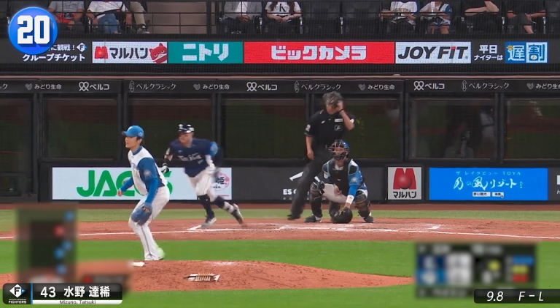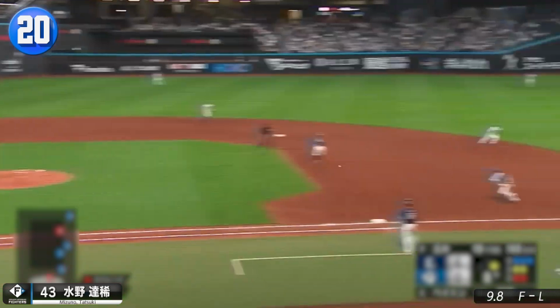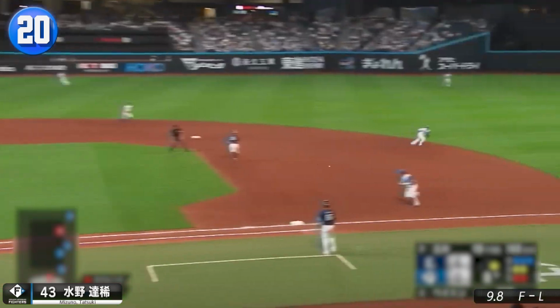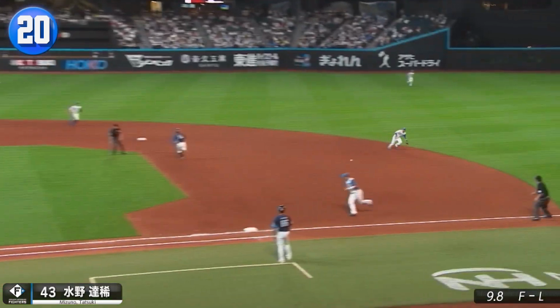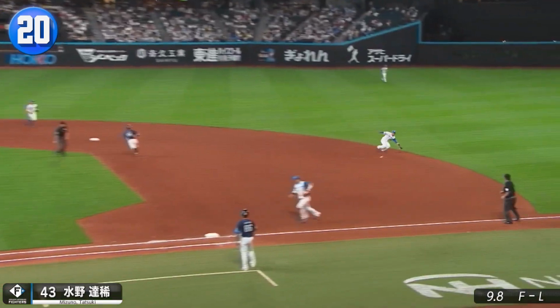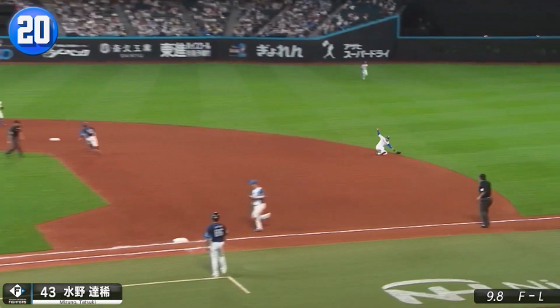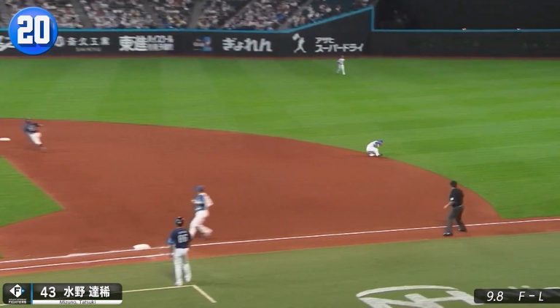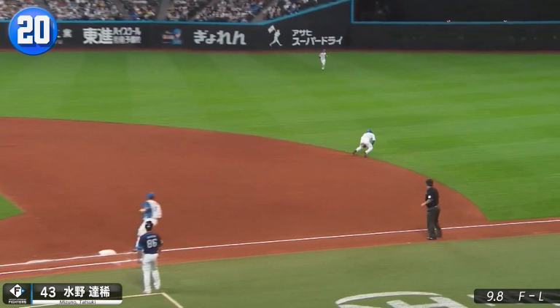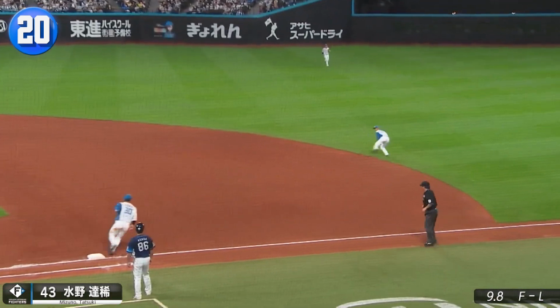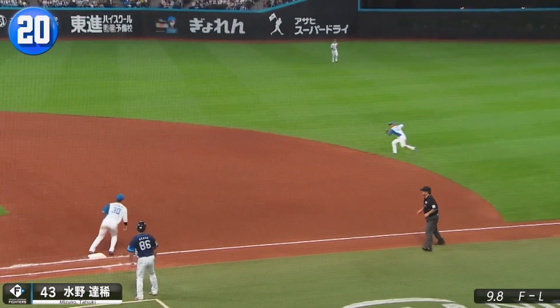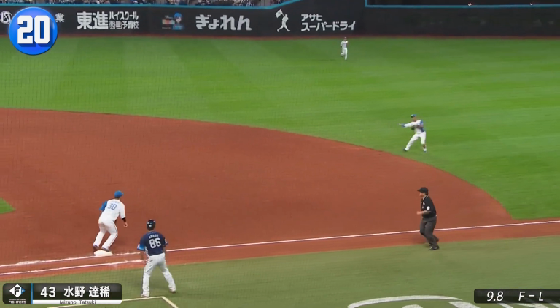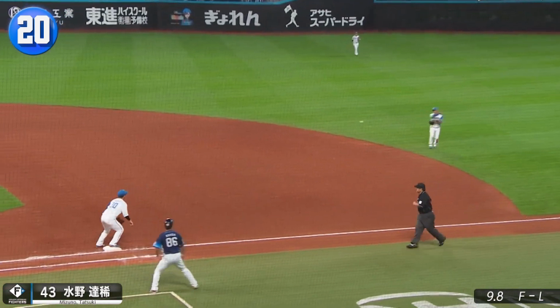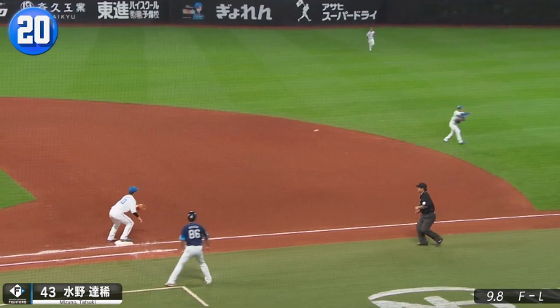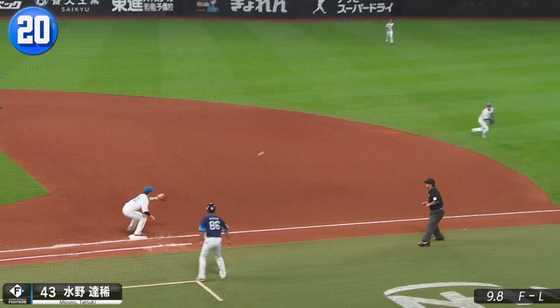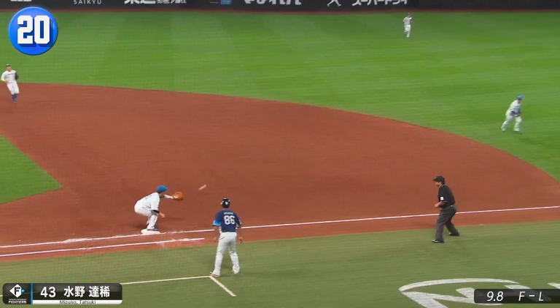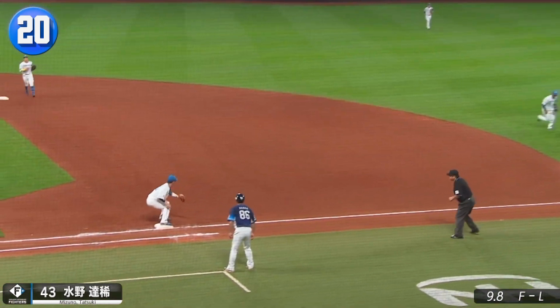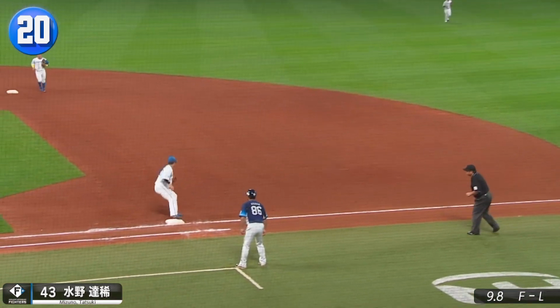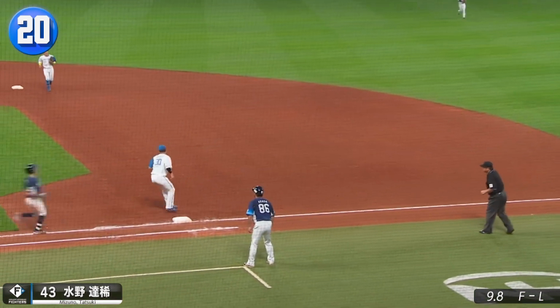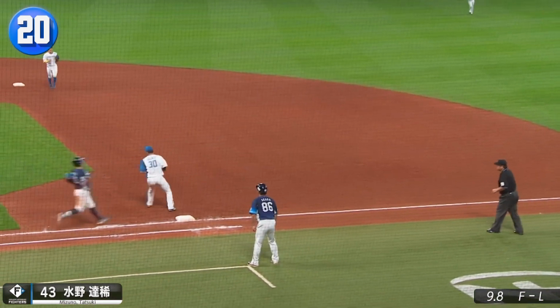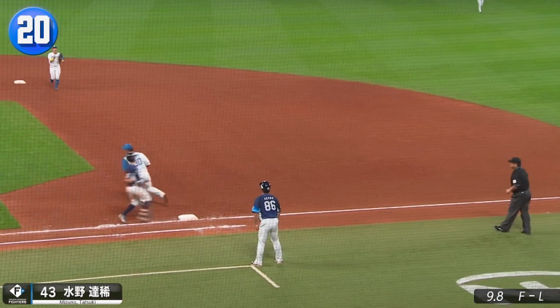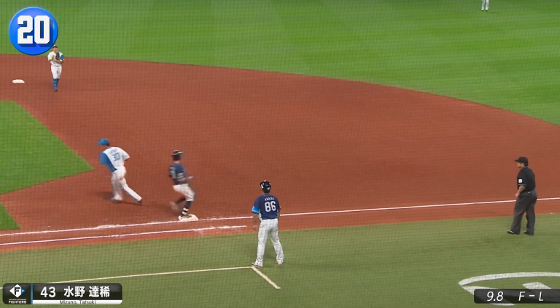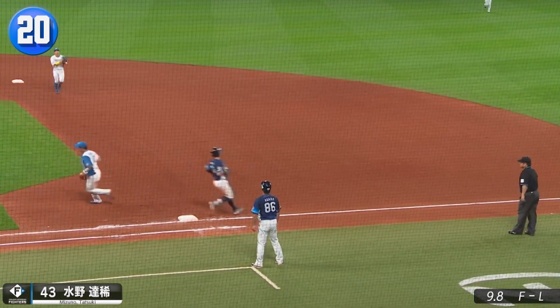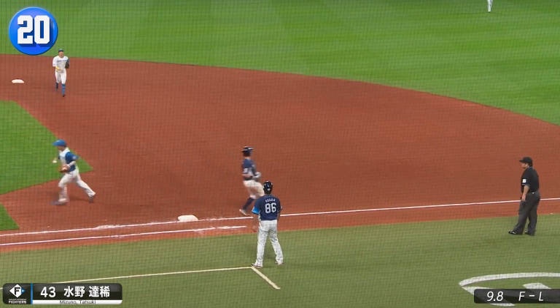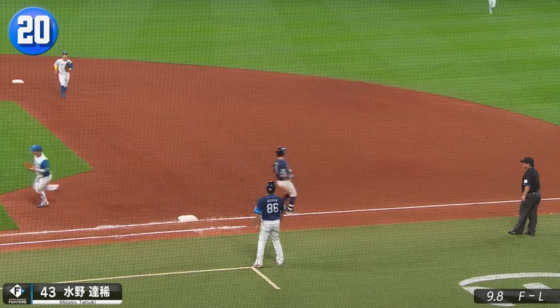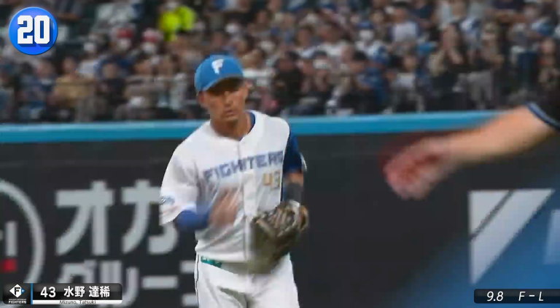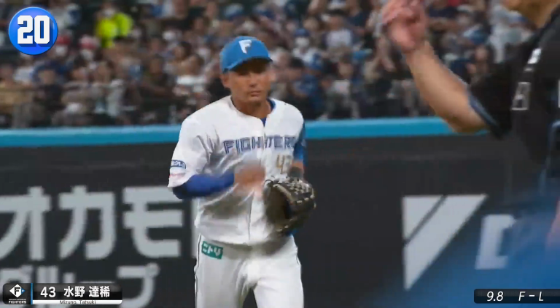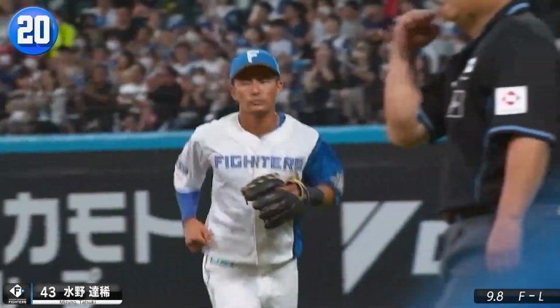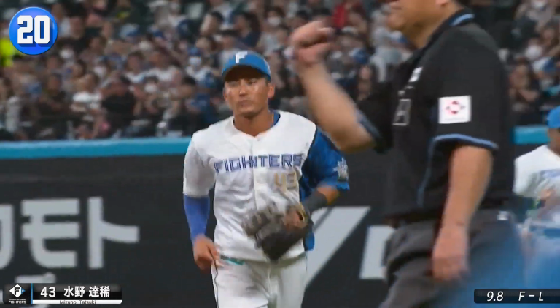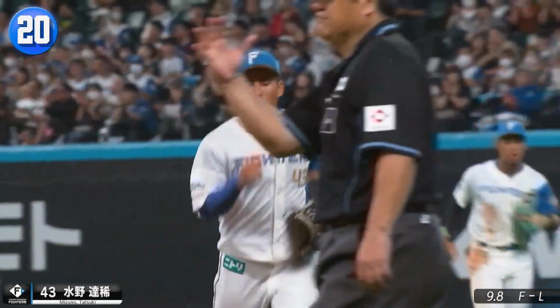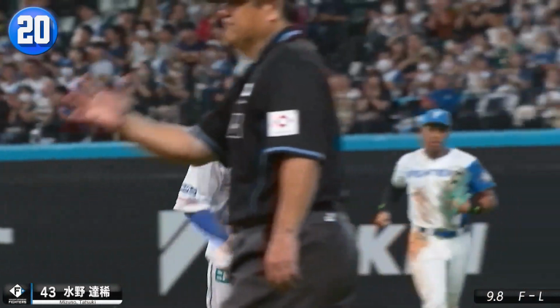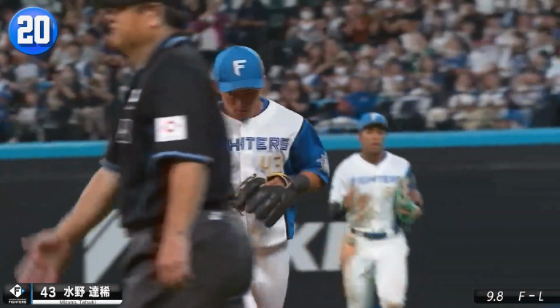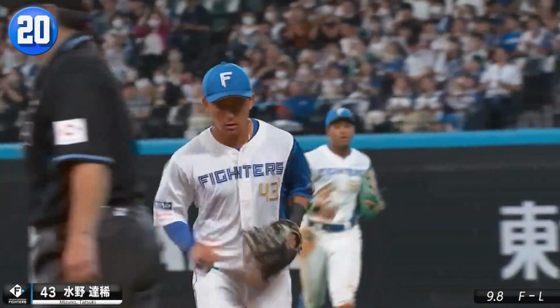So-fo second baseman Tatsuki Mizuno with a tumble and toss on Mark Payton's grounder gets the fighters out of the inning.